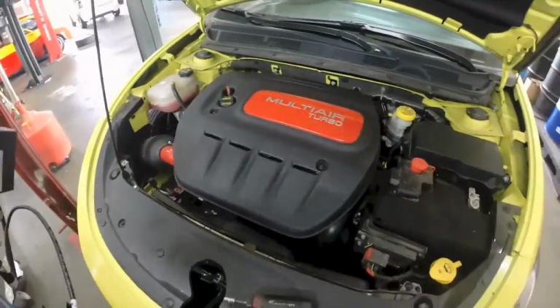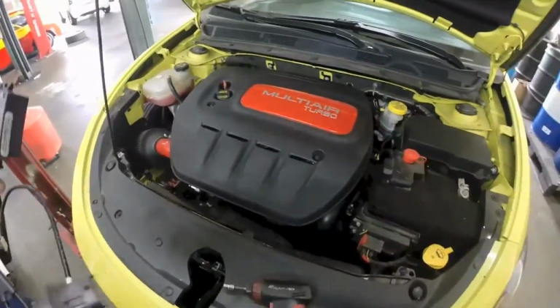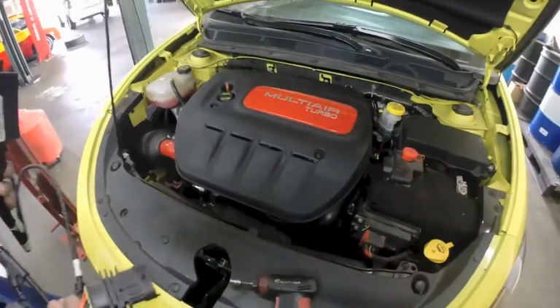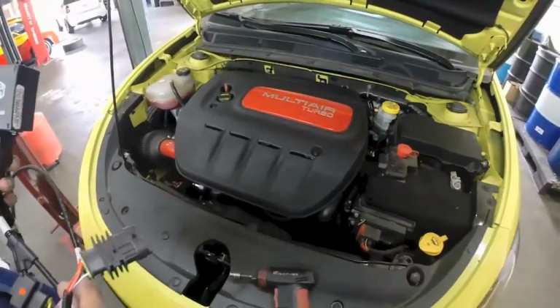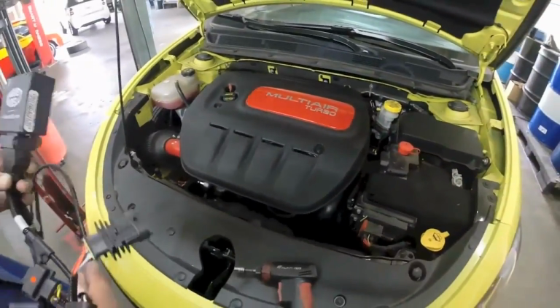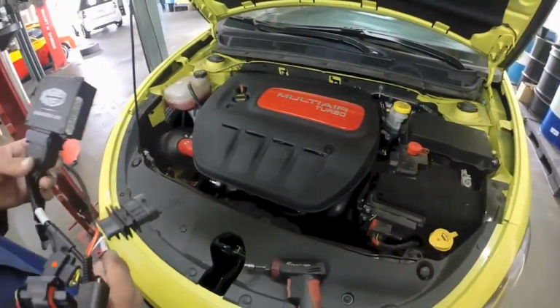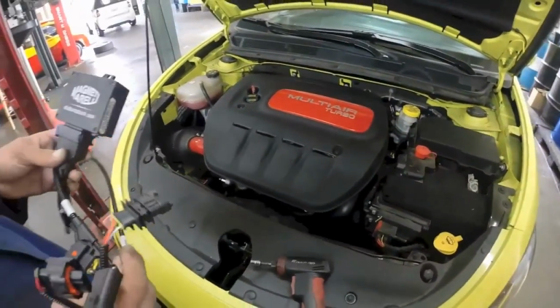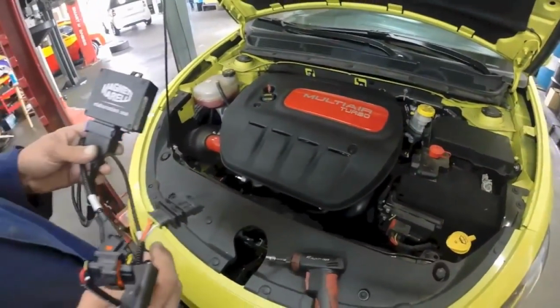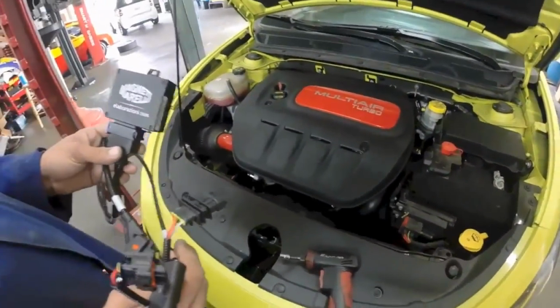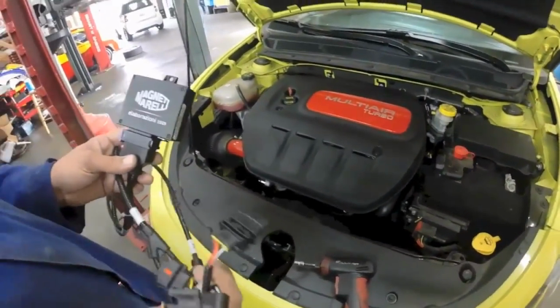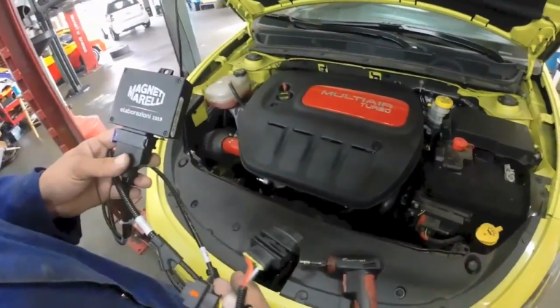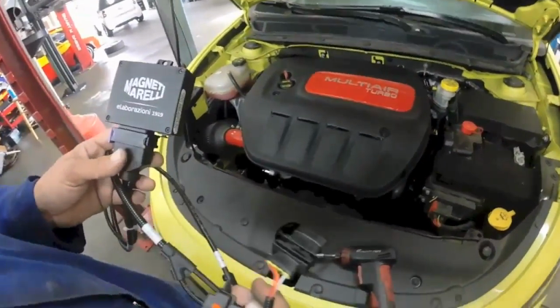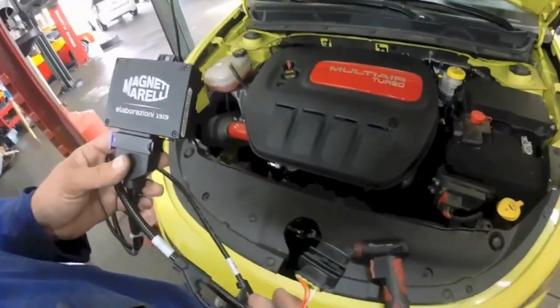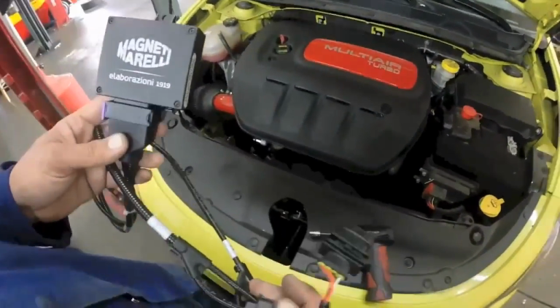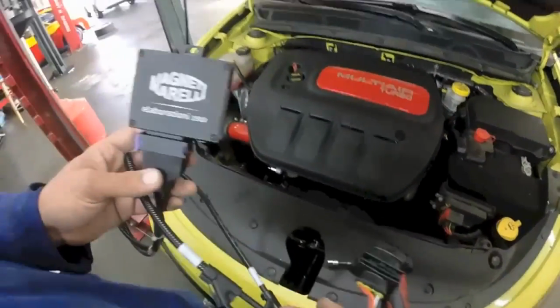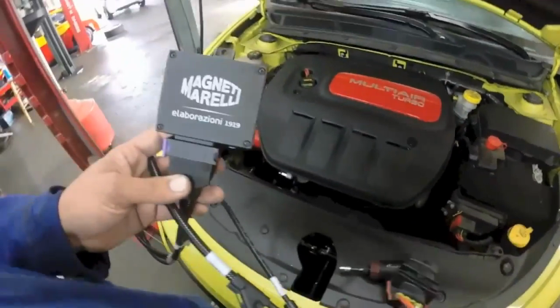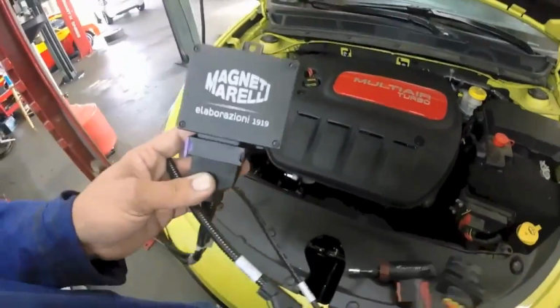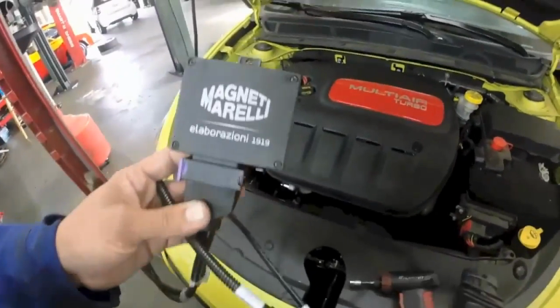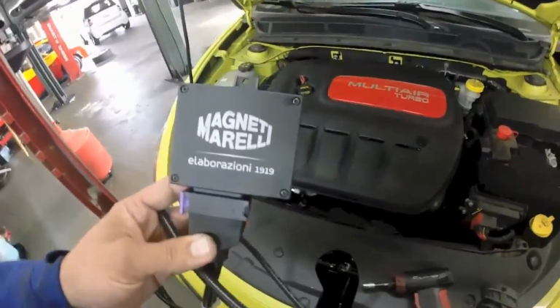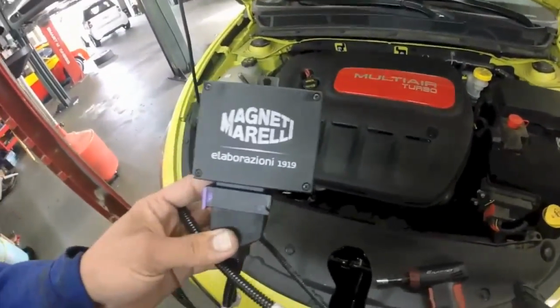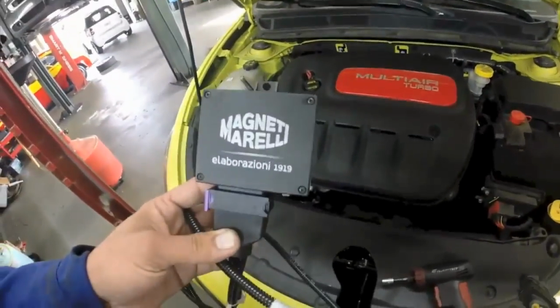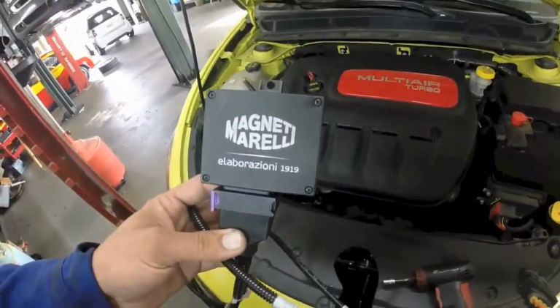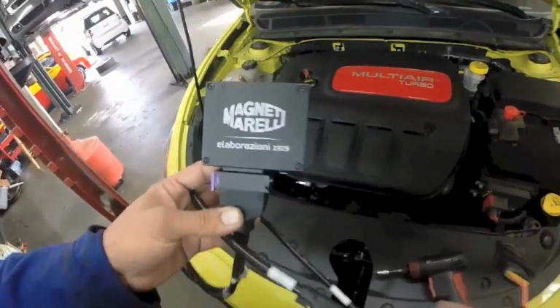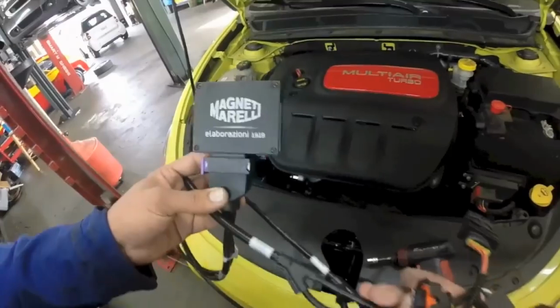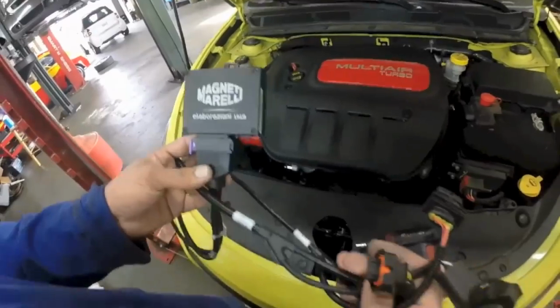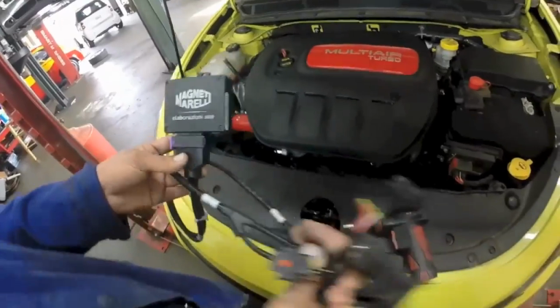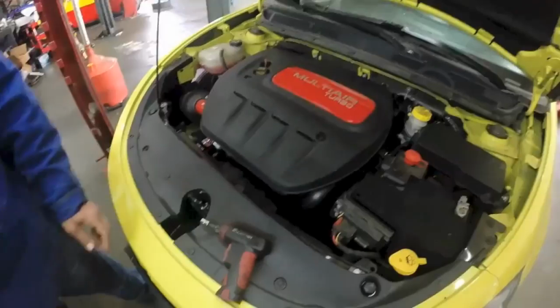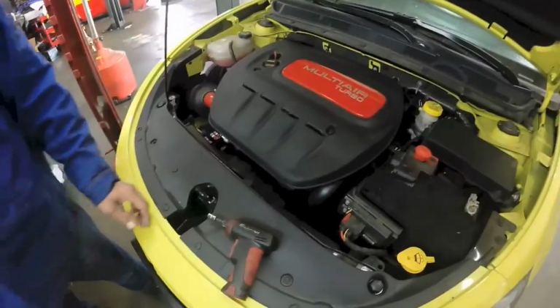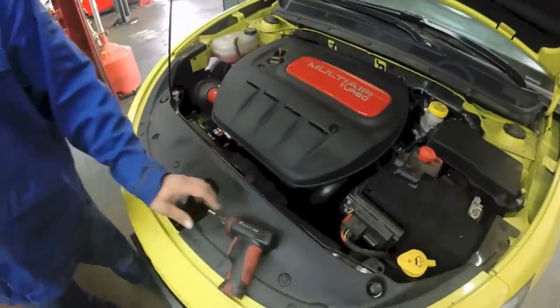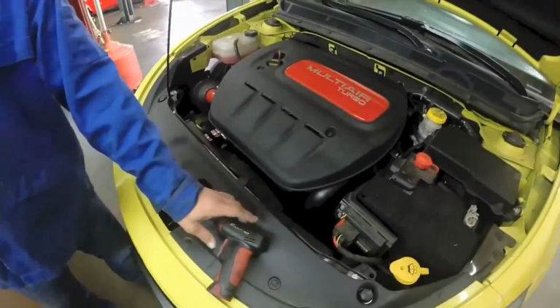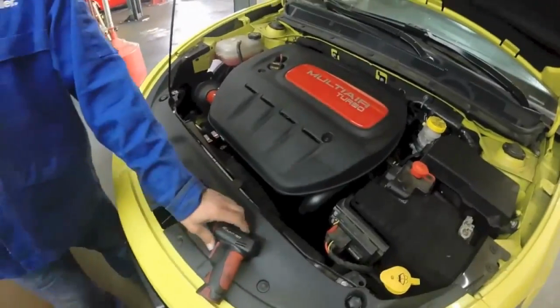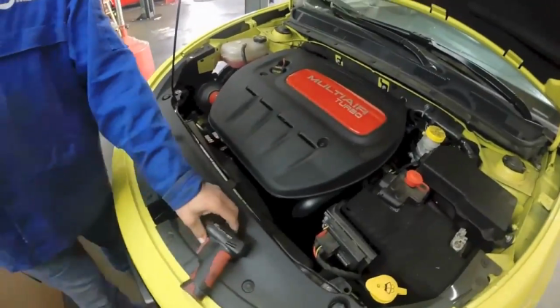I'm going to show you how to install the Magneti Morelli ECU box on the Dodge Dart.